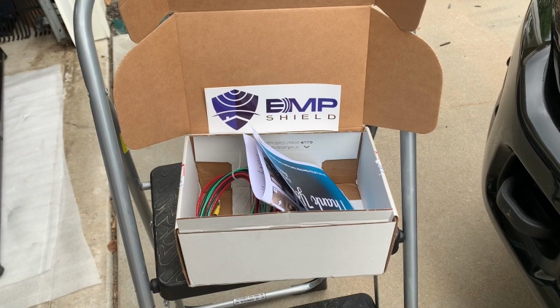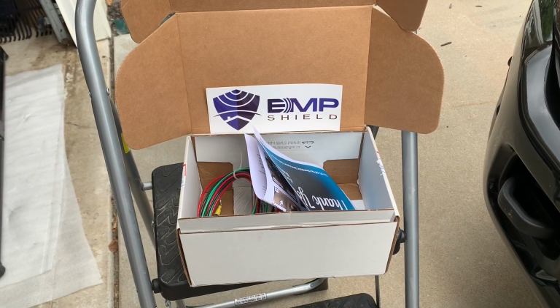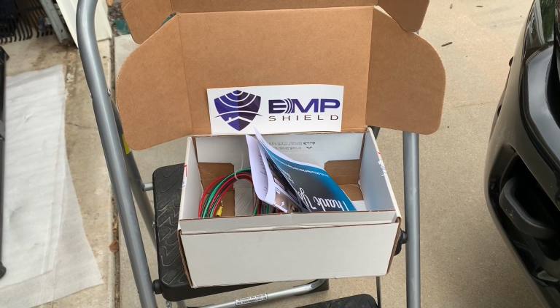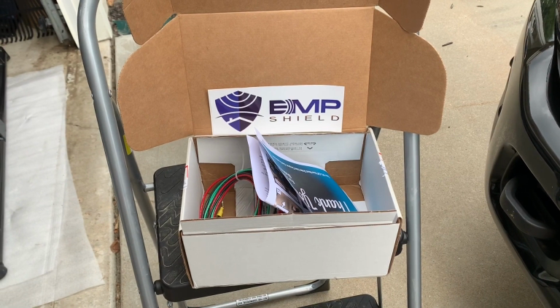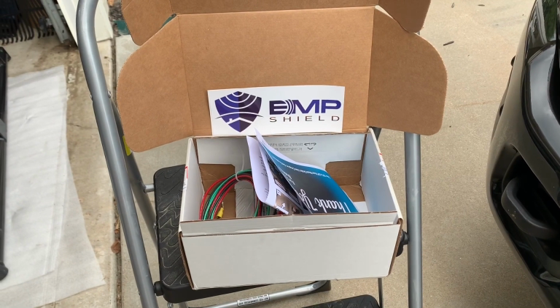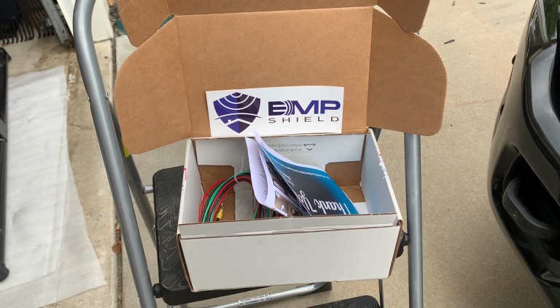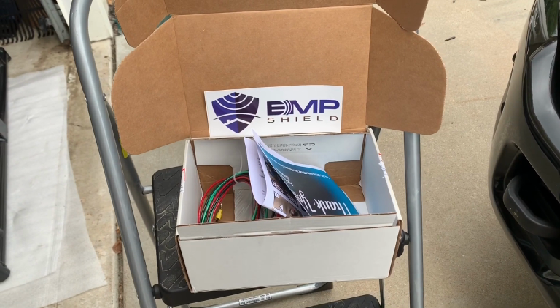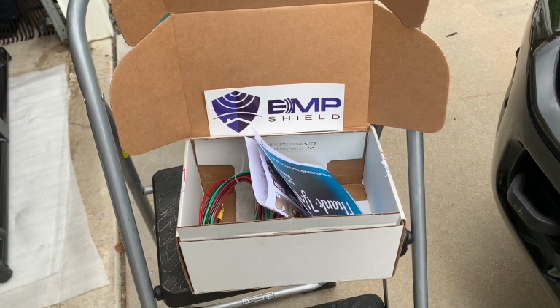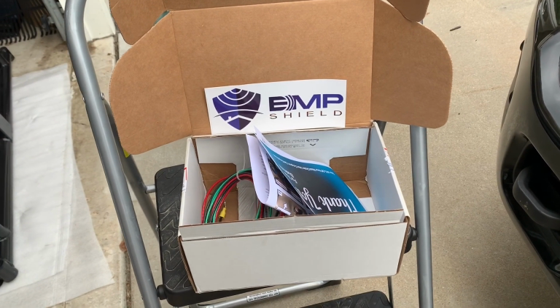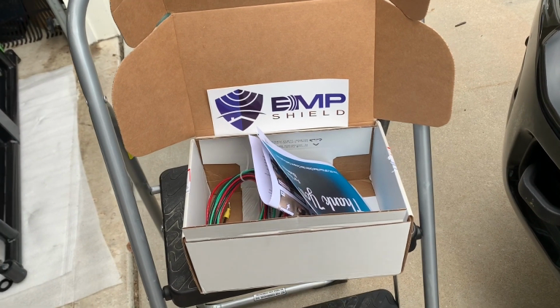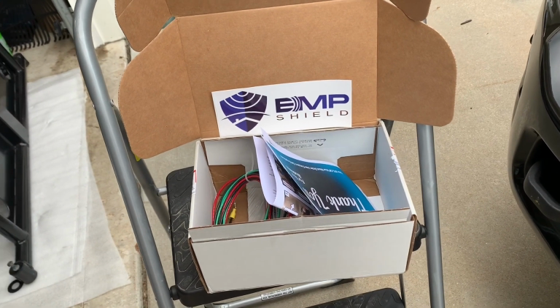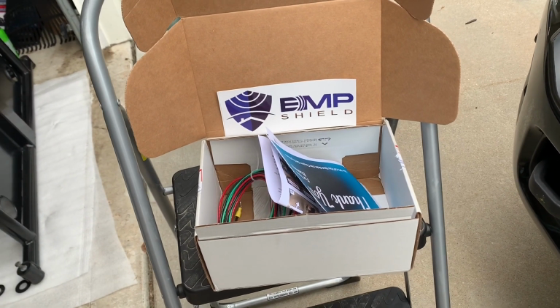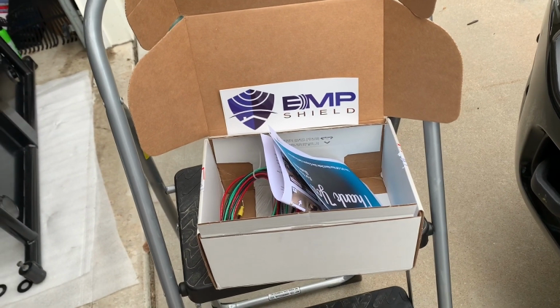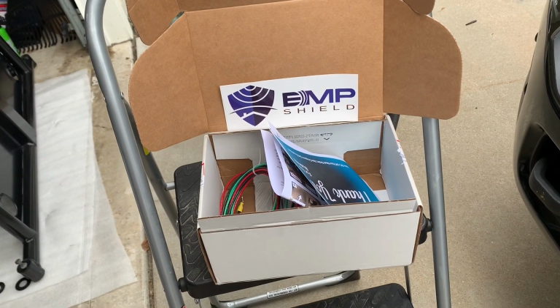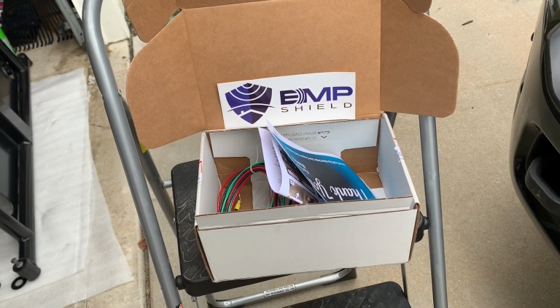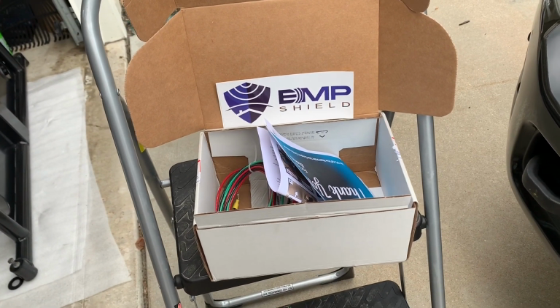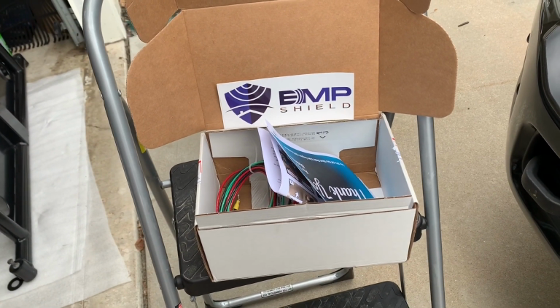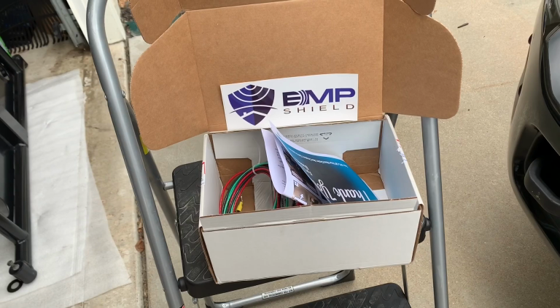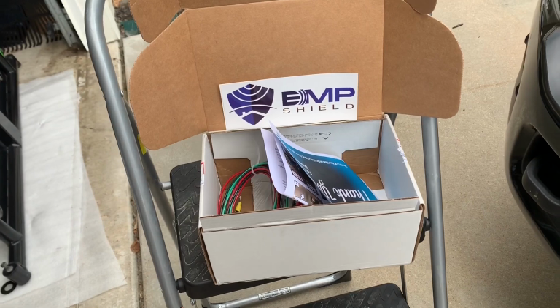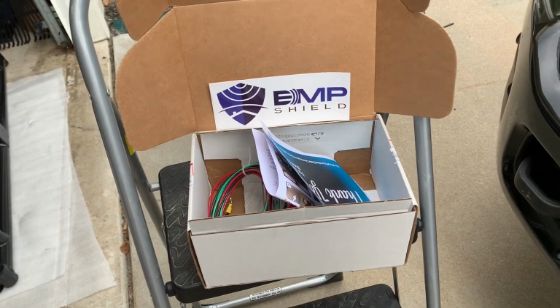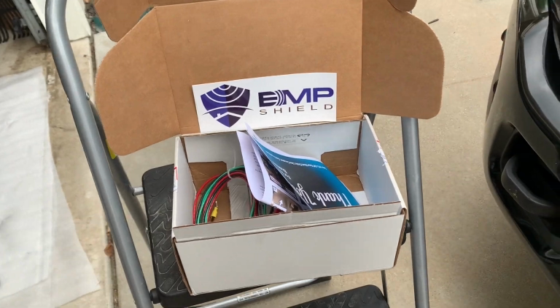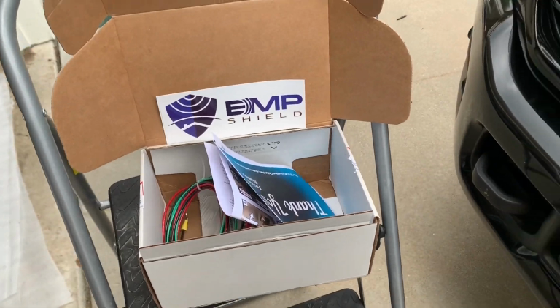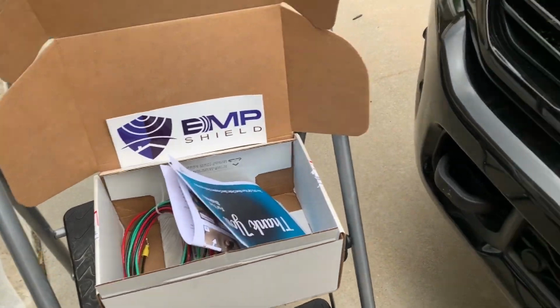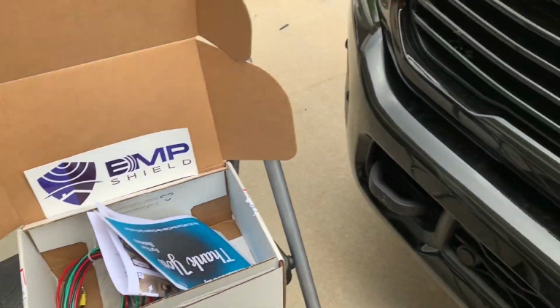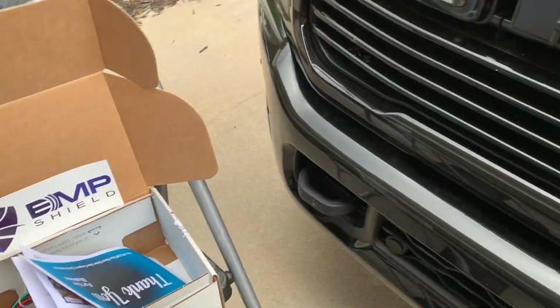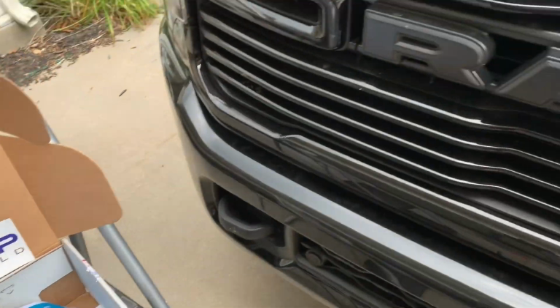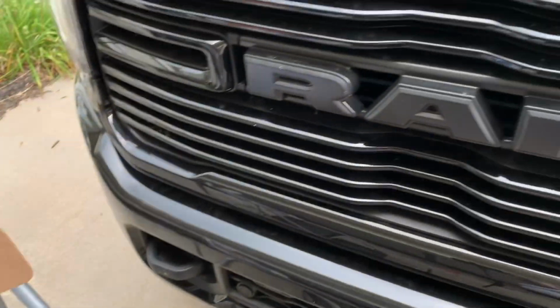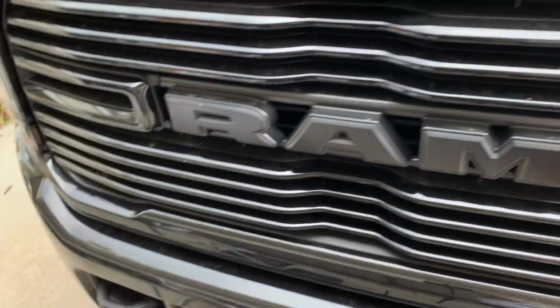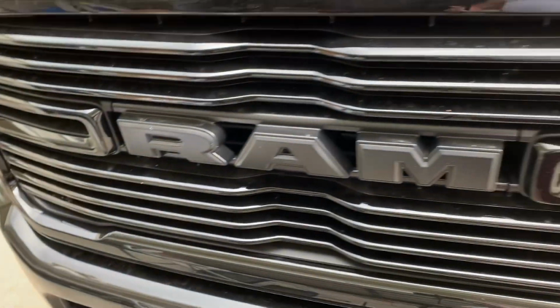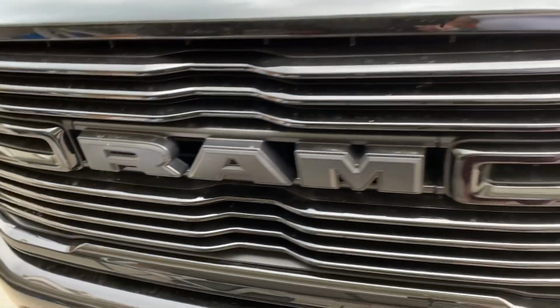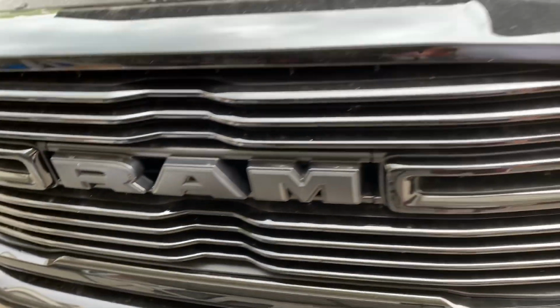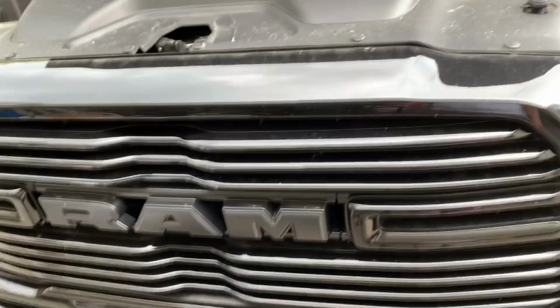Welcome to Watson's Adventures. Today I'm gonna be installing an EMP shield on this 2019 RAM 2500.